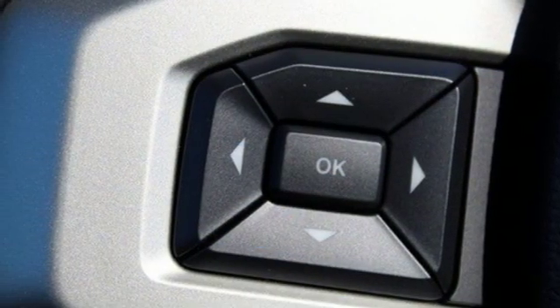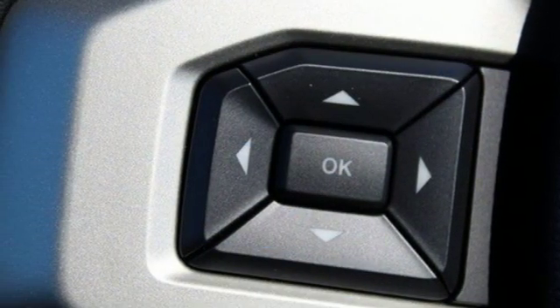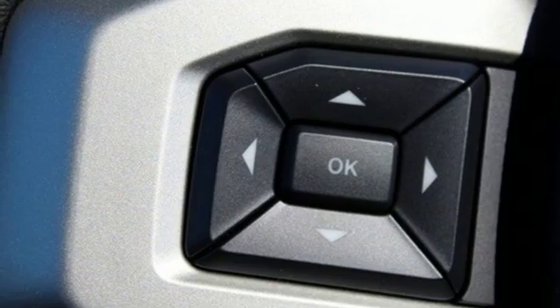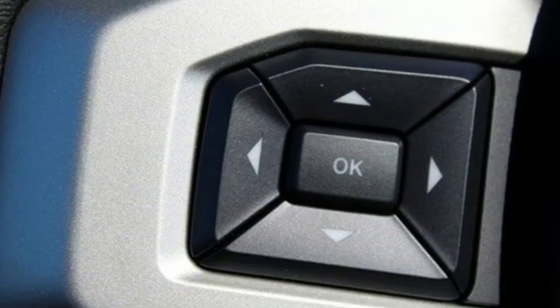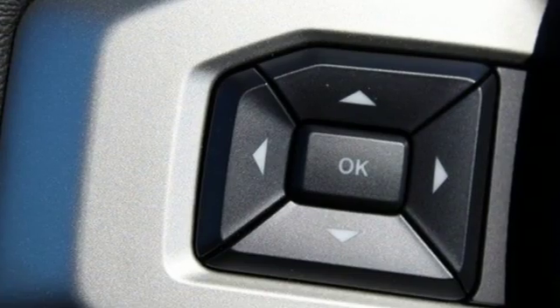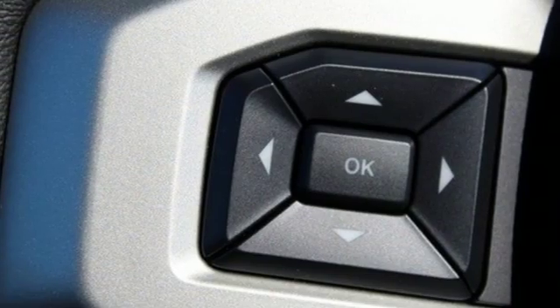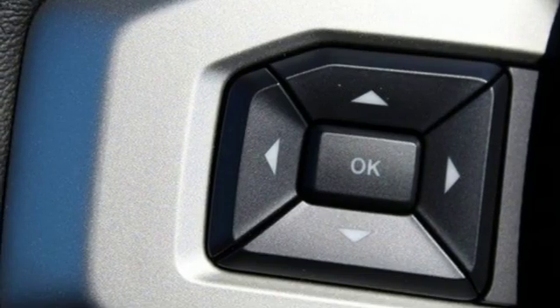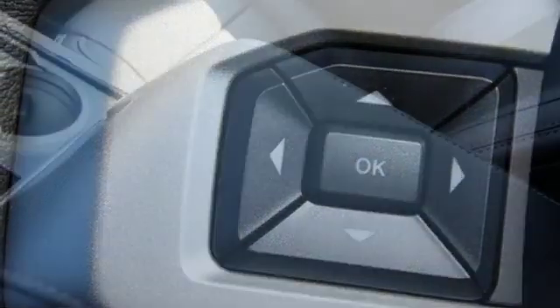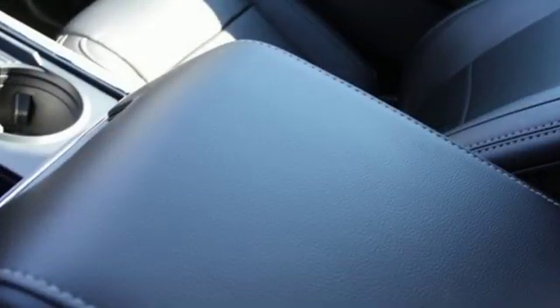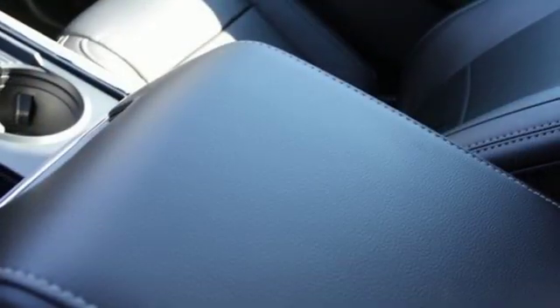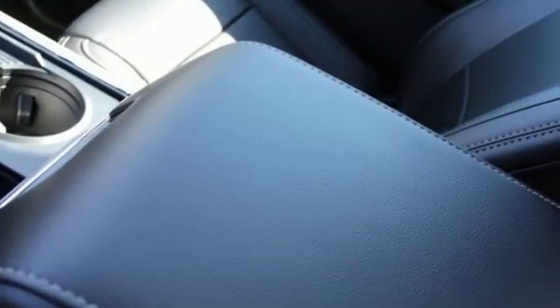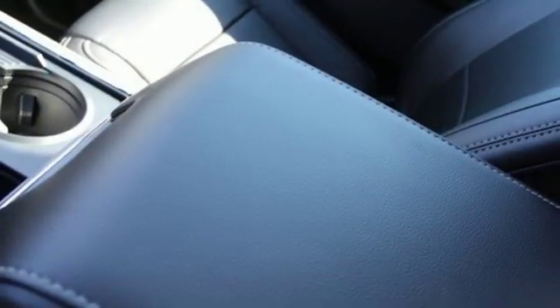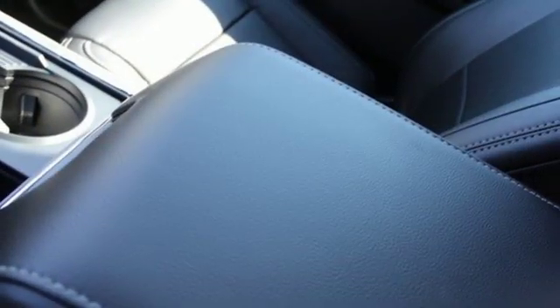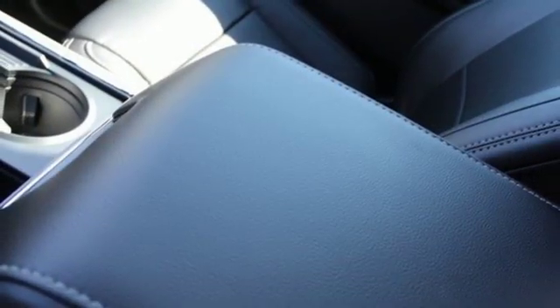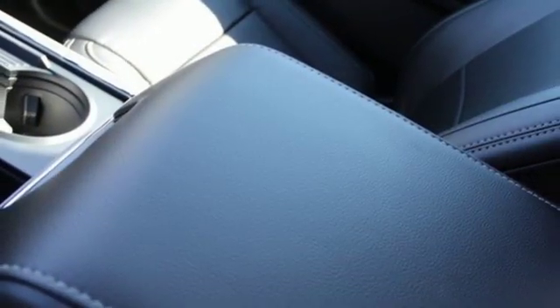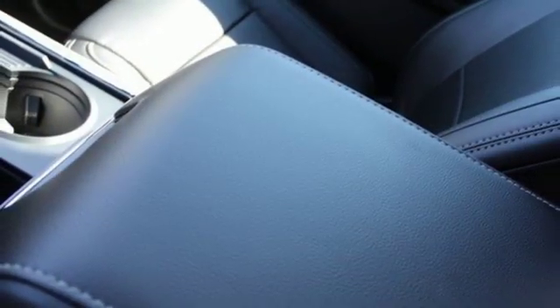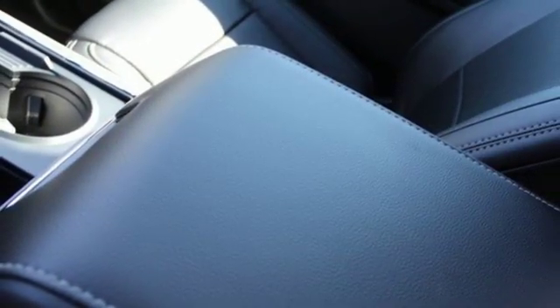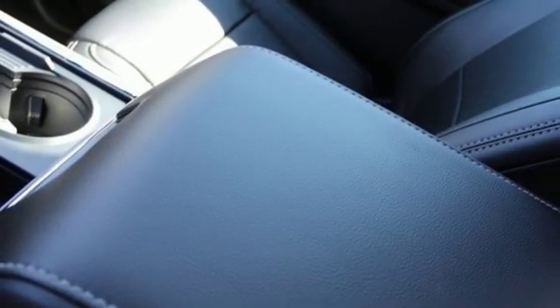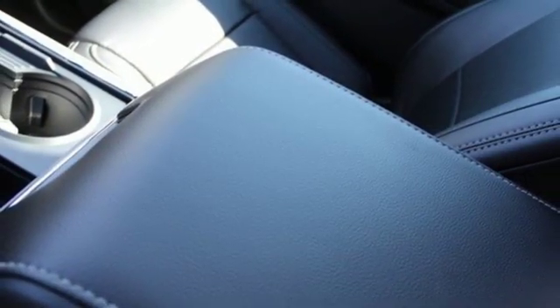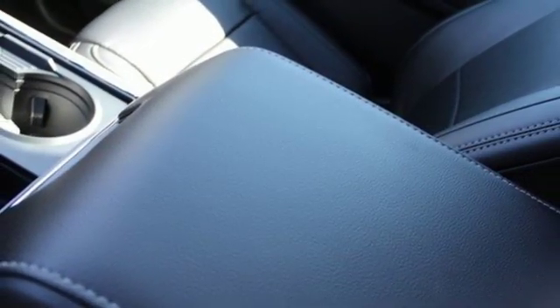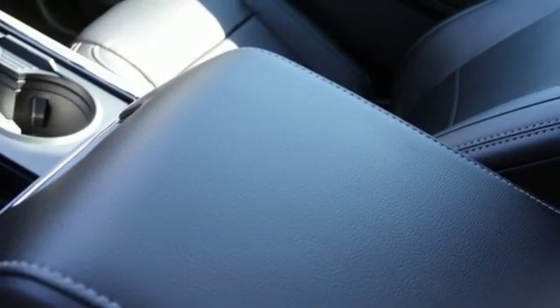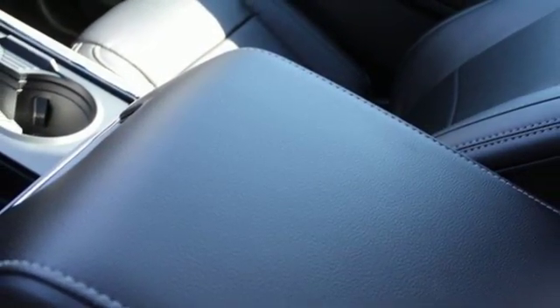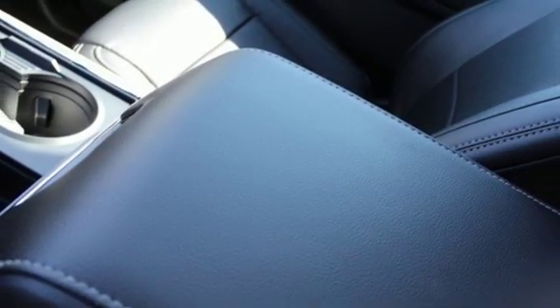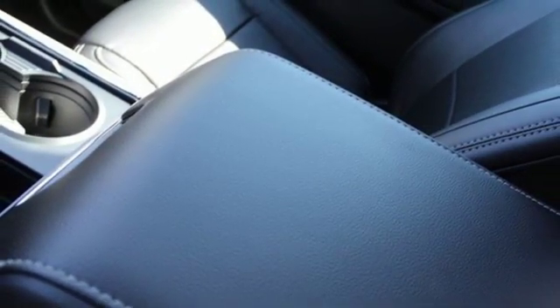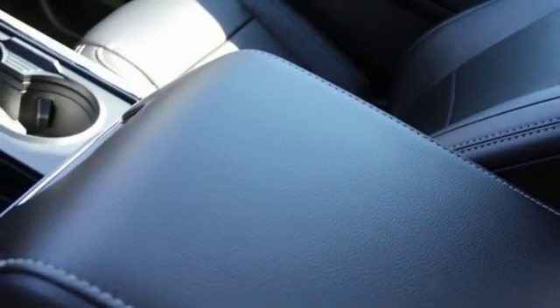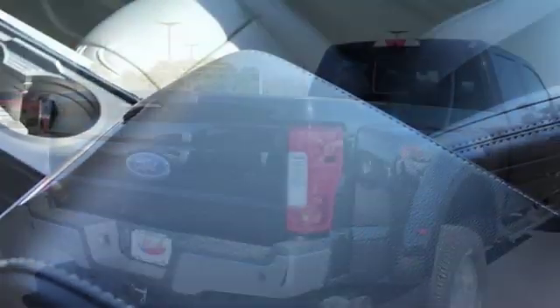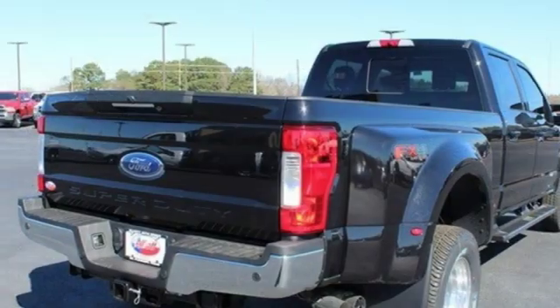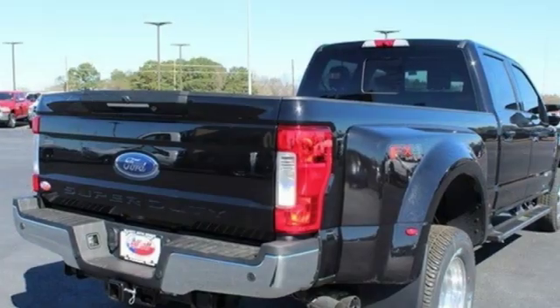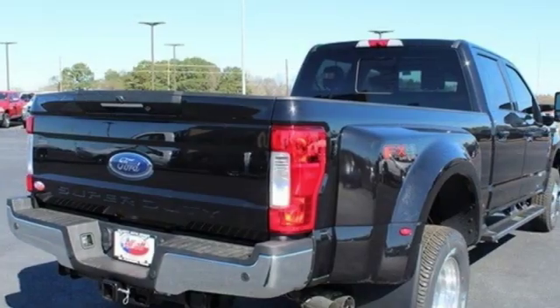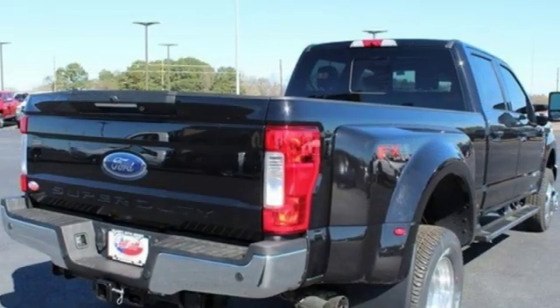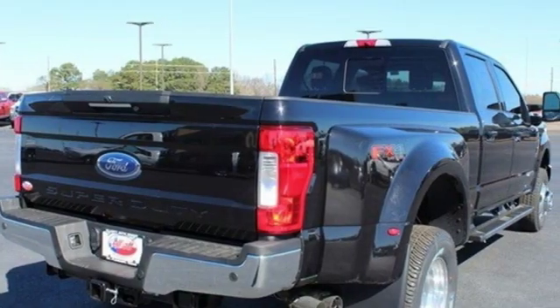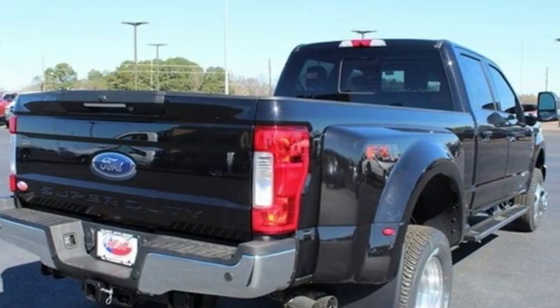Turbo V8 engine, trailer brake controller, electronic shift on the fly and automatic transmission.